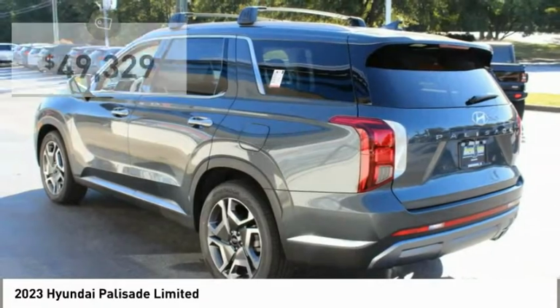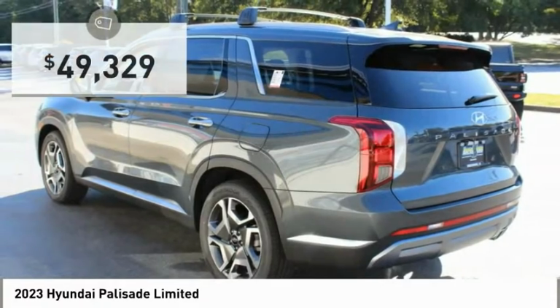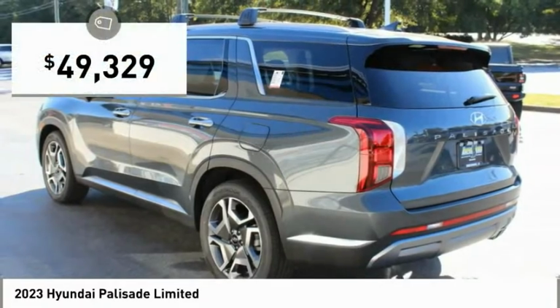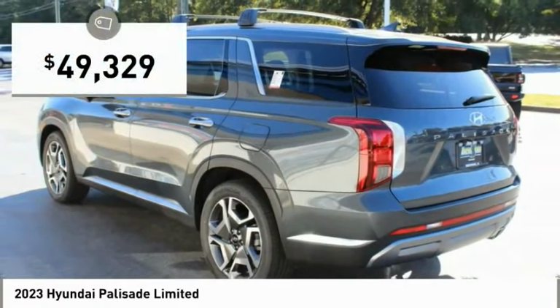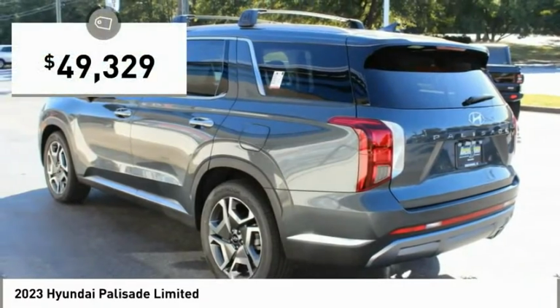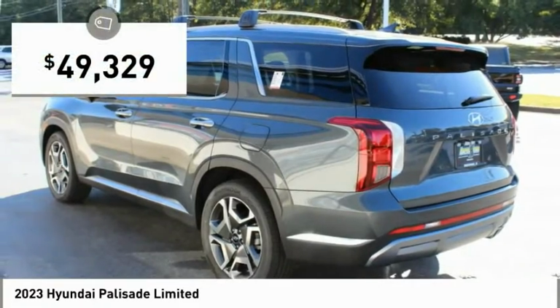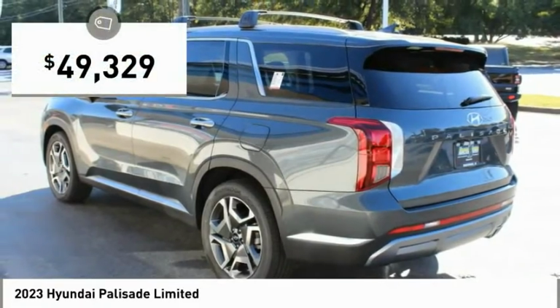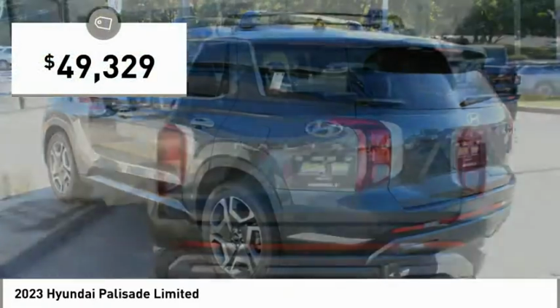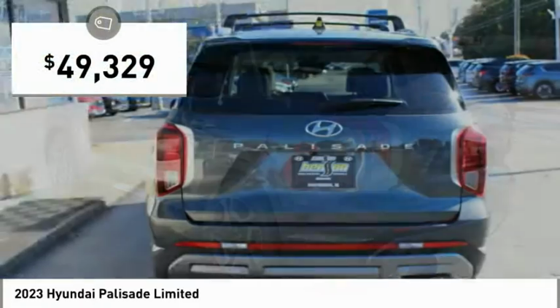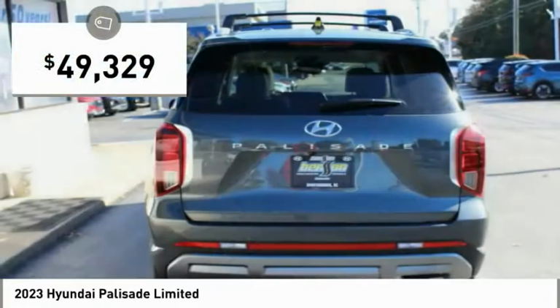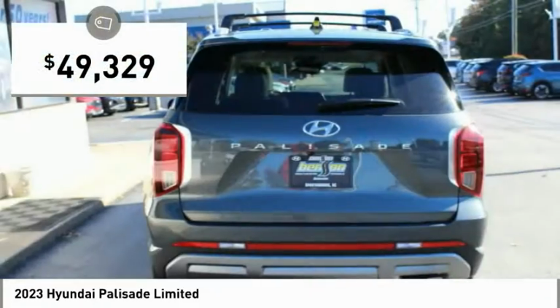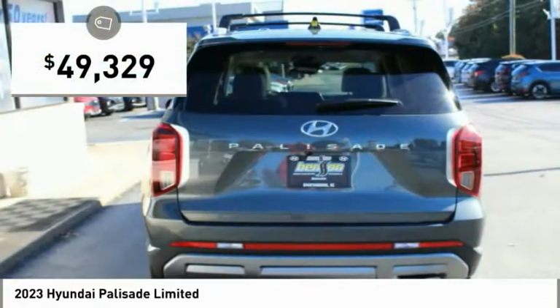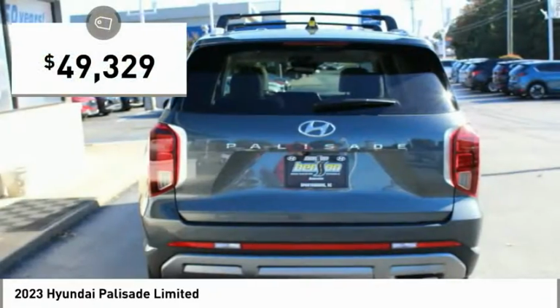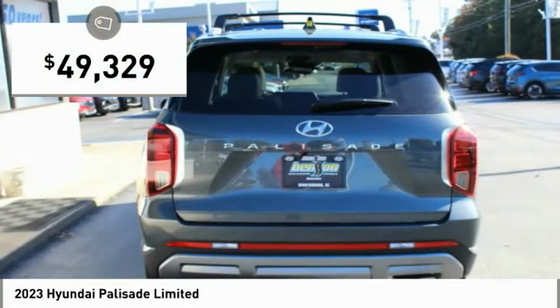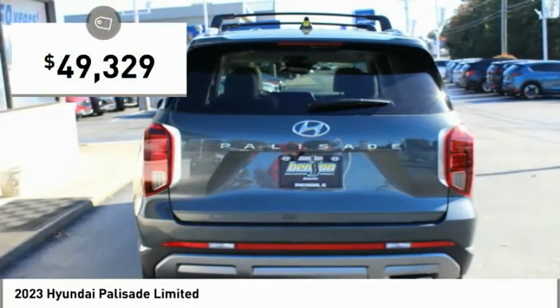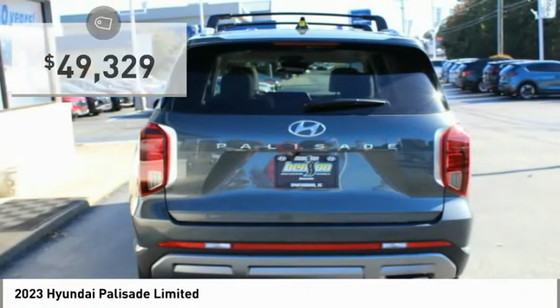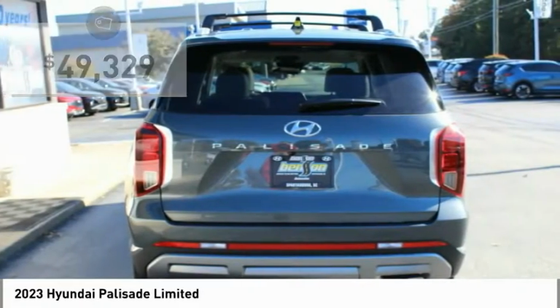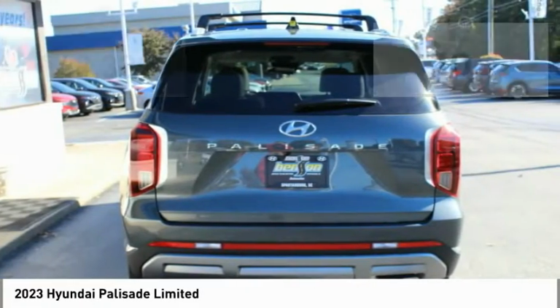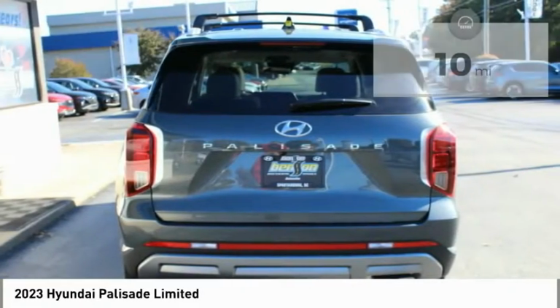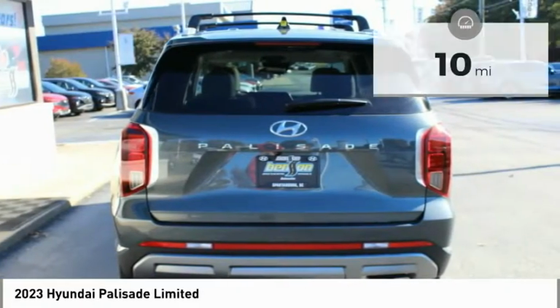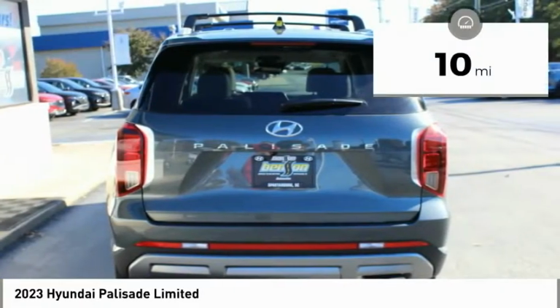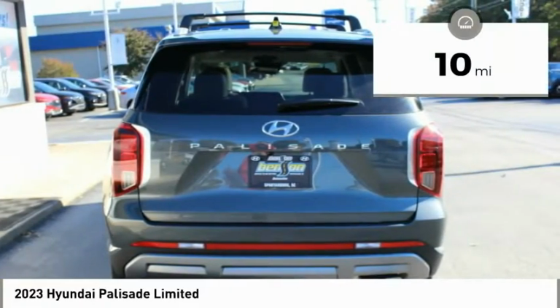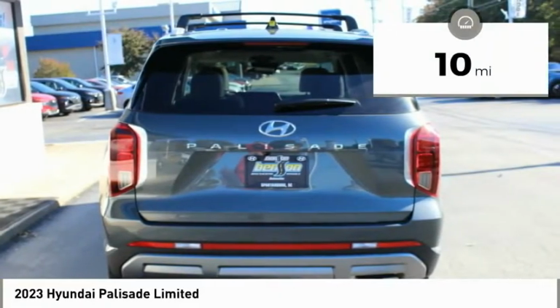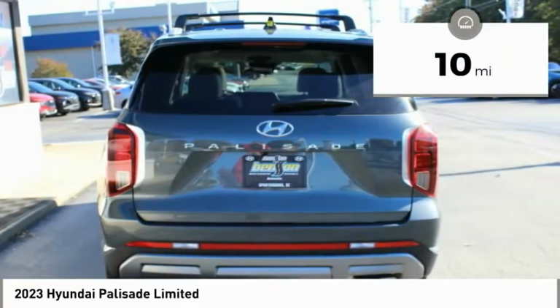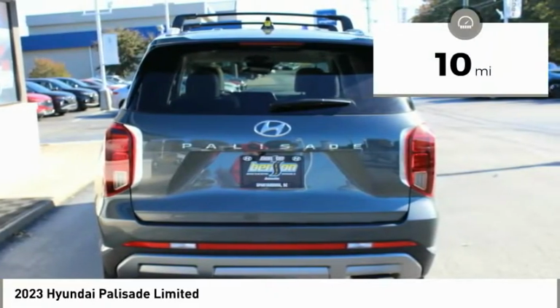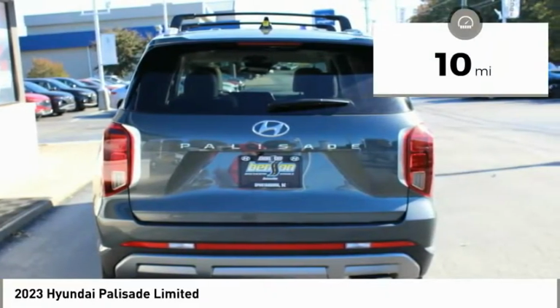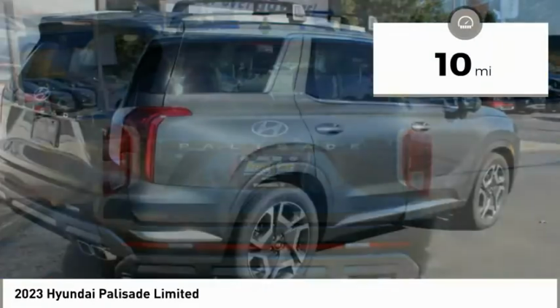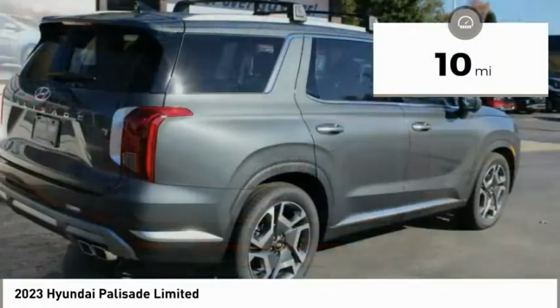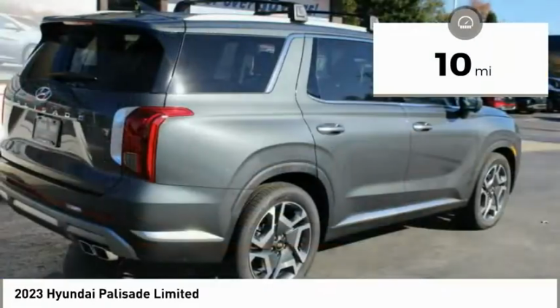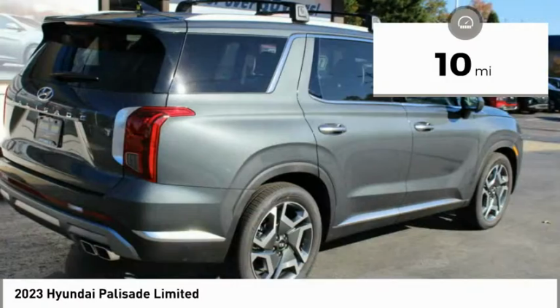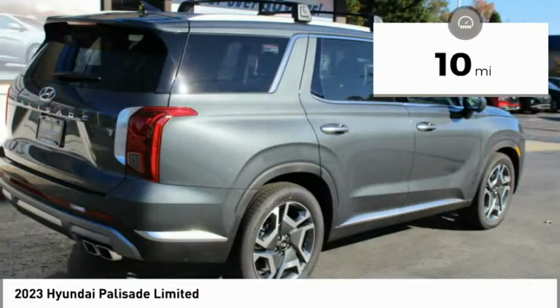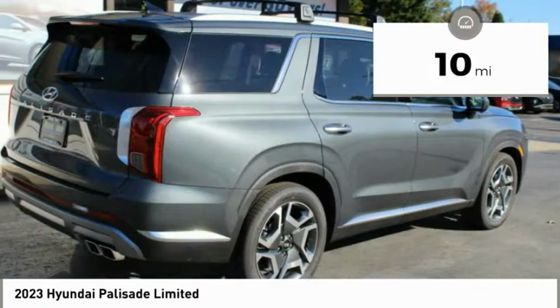And is priced below $50,000. This vehicle has less than 100 miles.